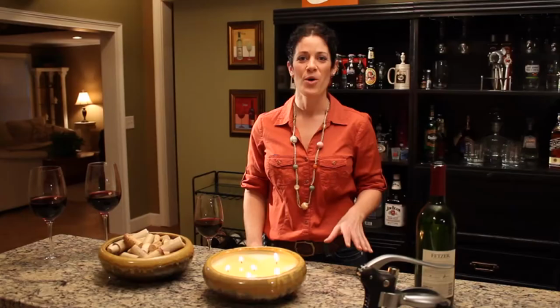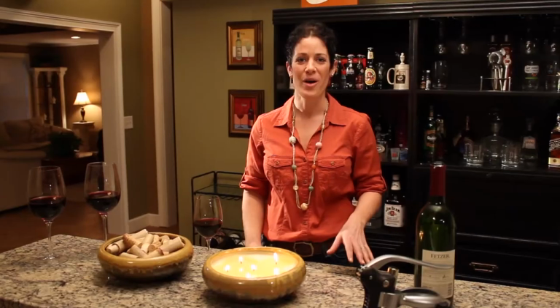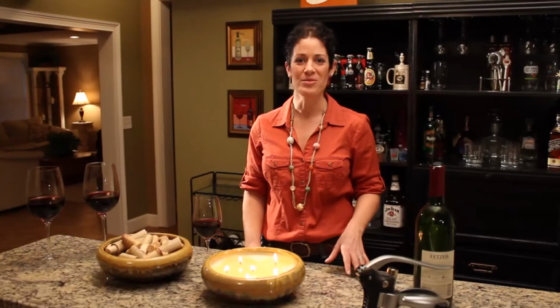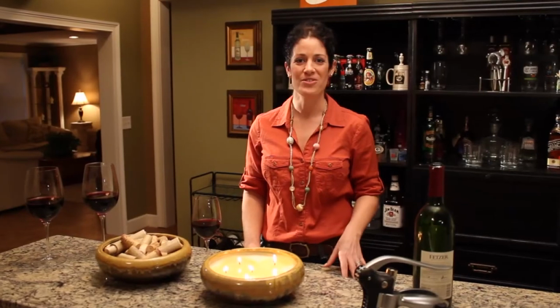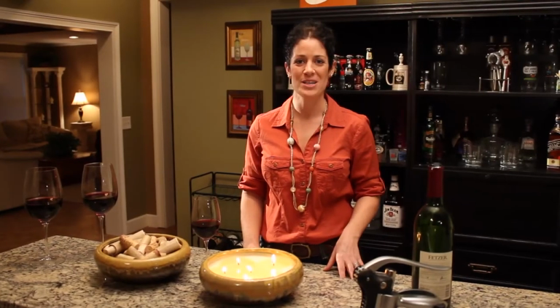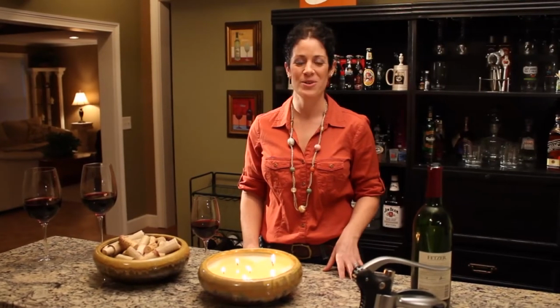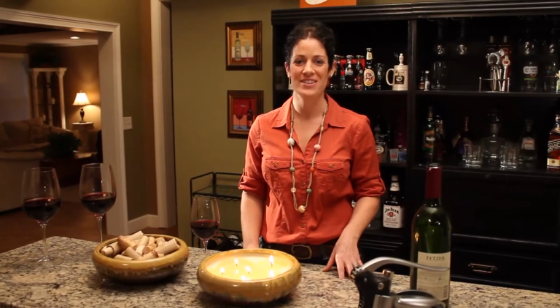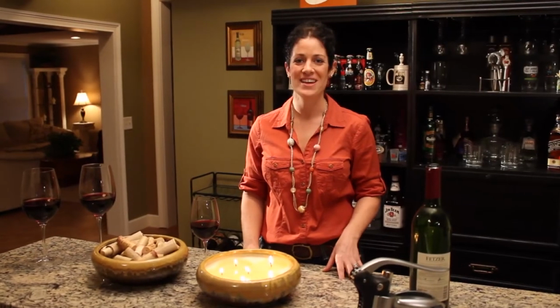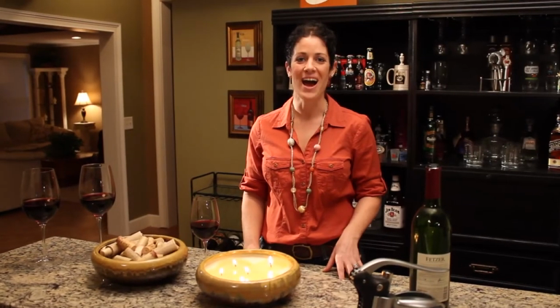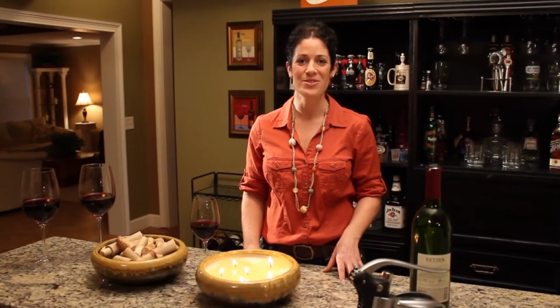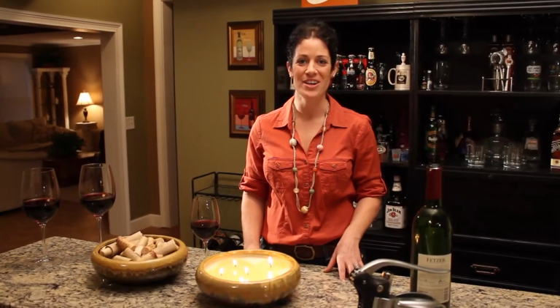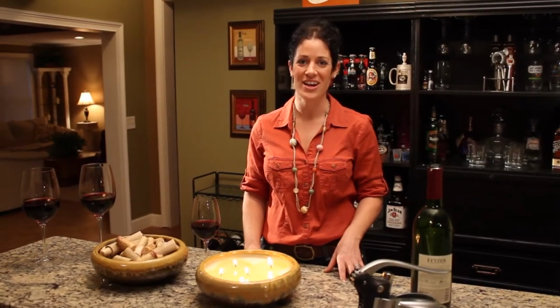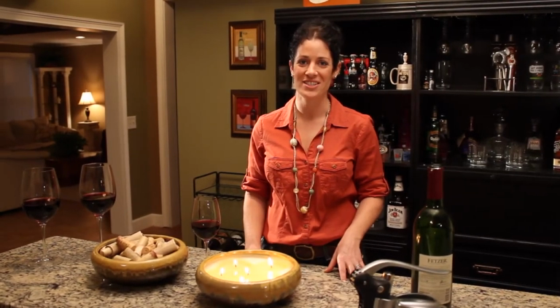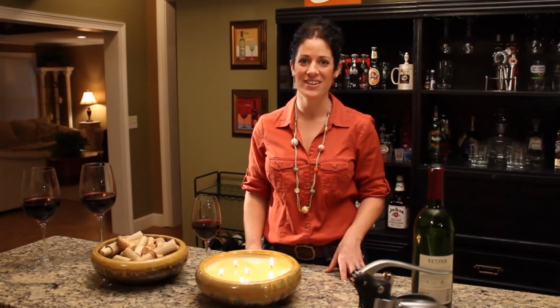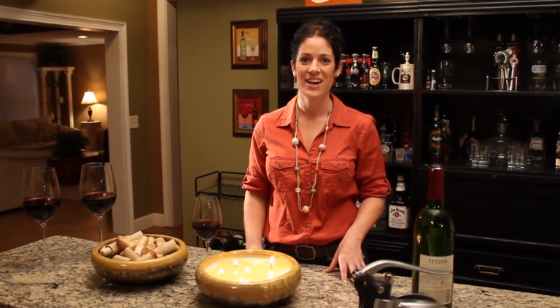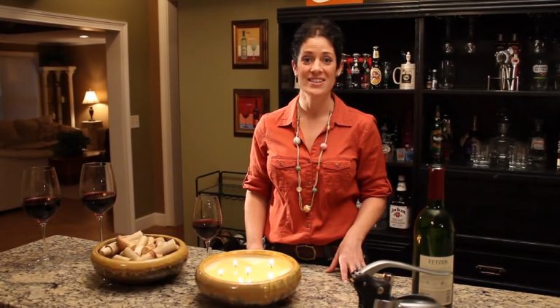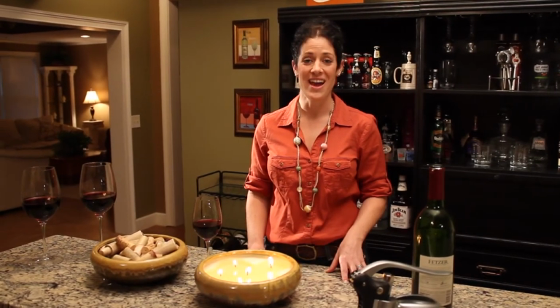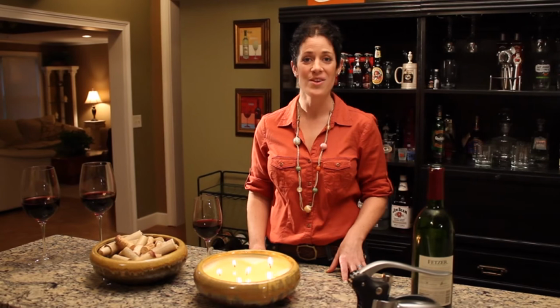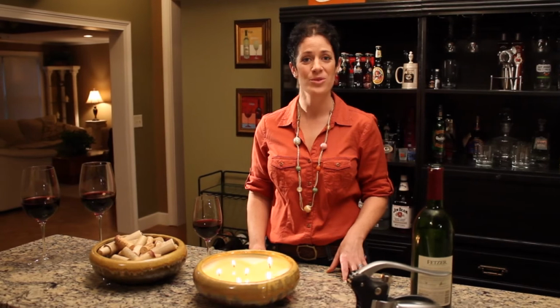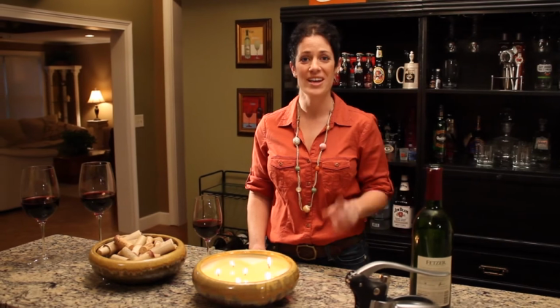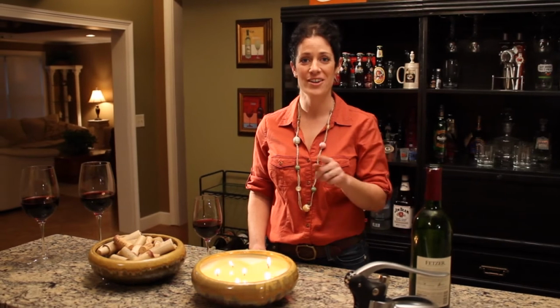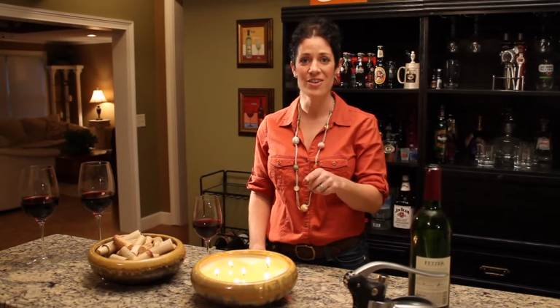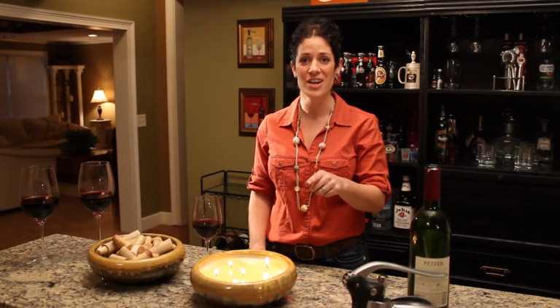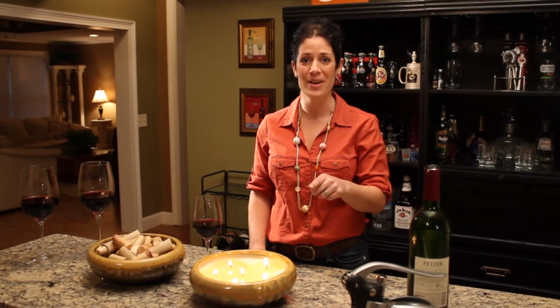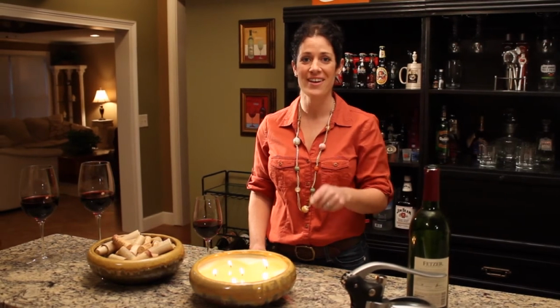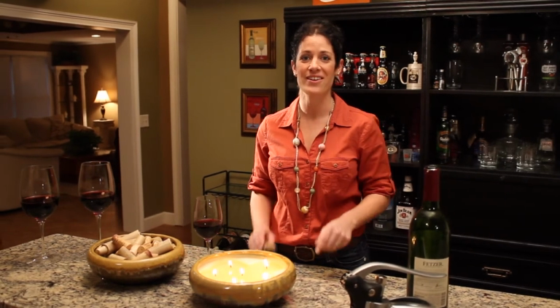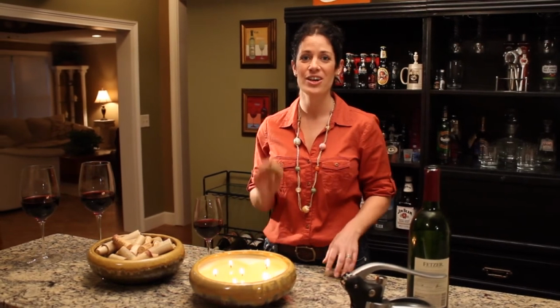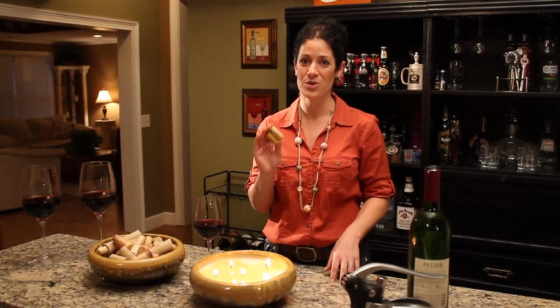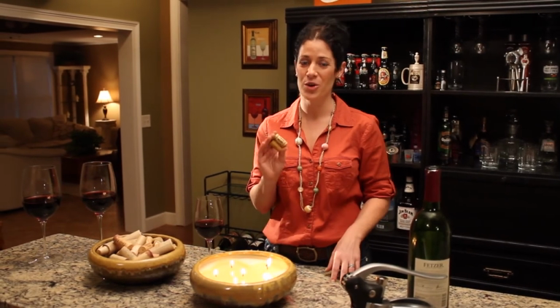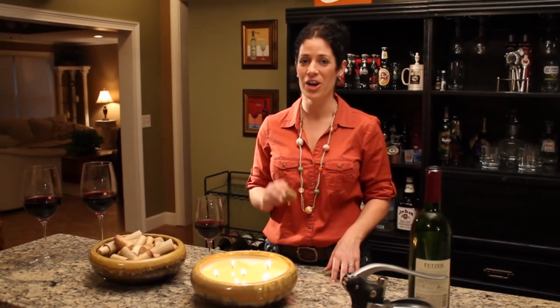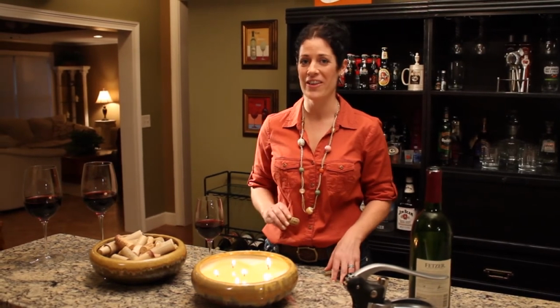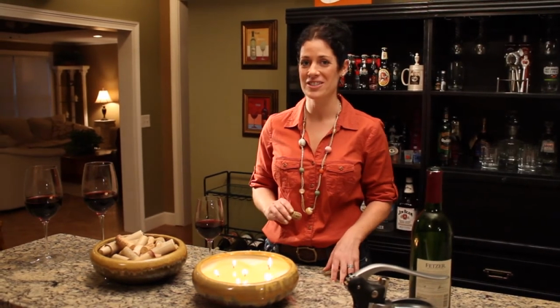Welcome to Flash Pointers. I'm Drea Greshel. Today we'll take your countertop candle to a cork collection.